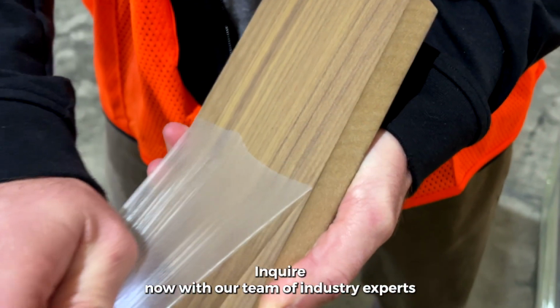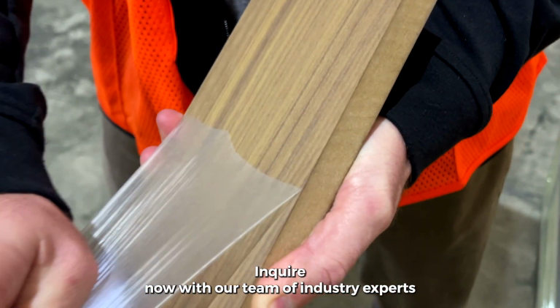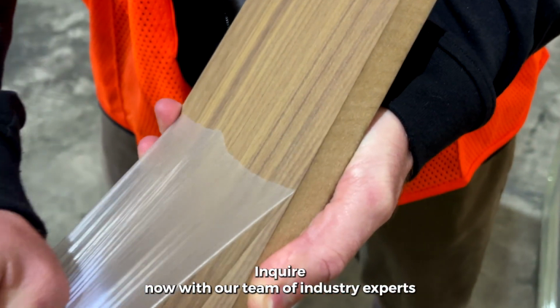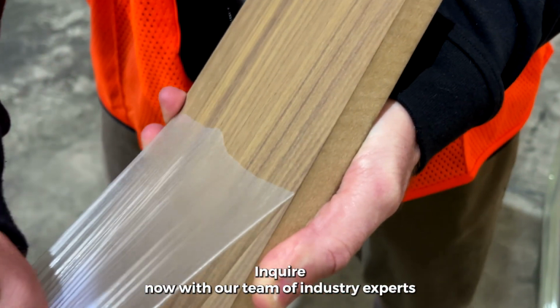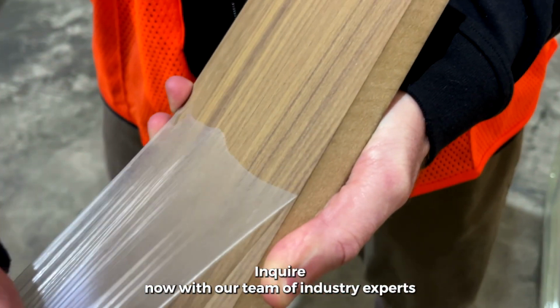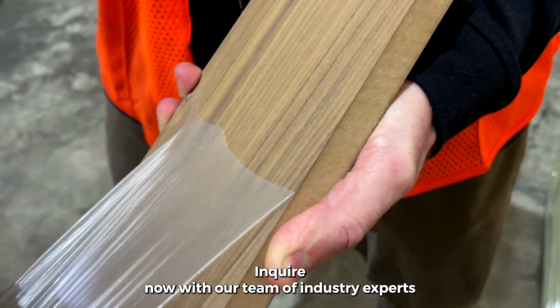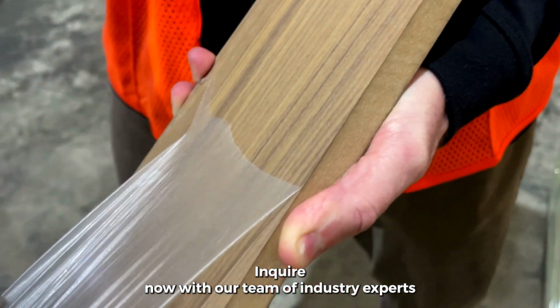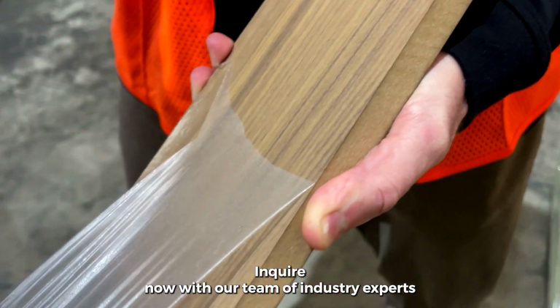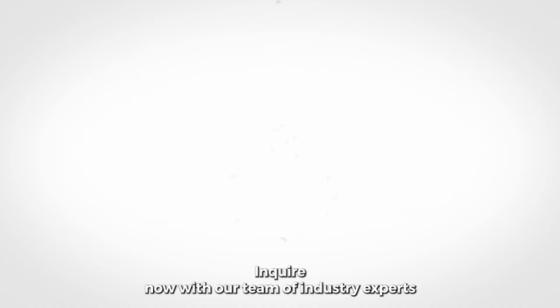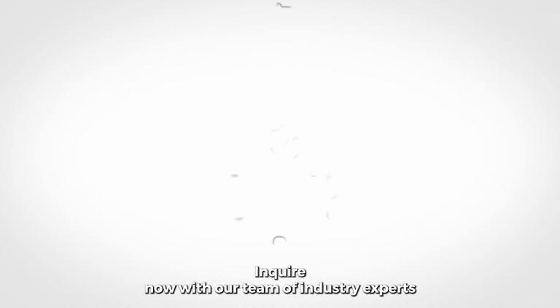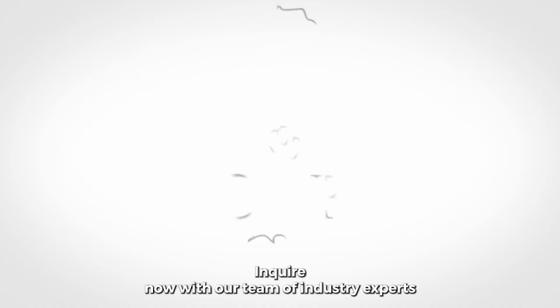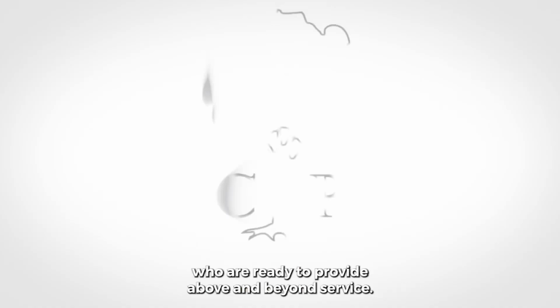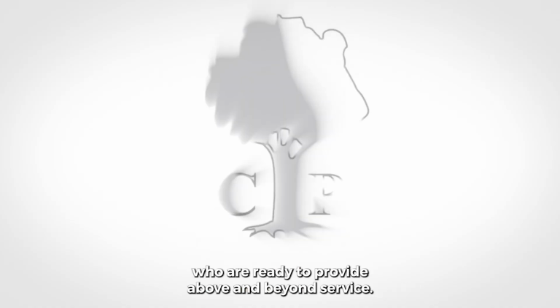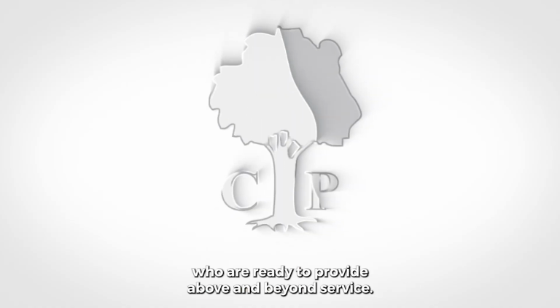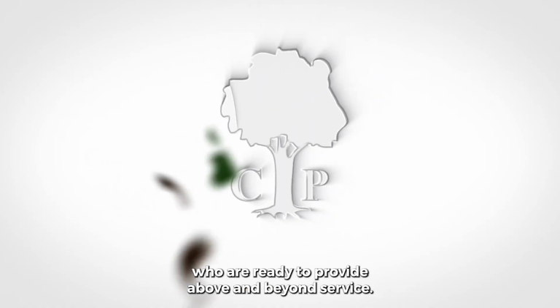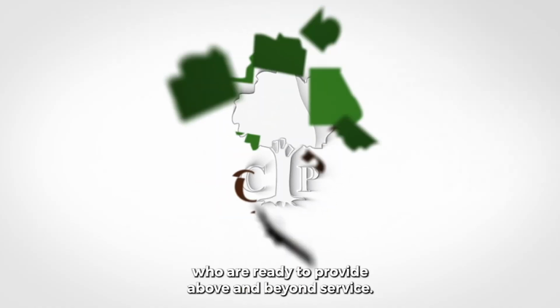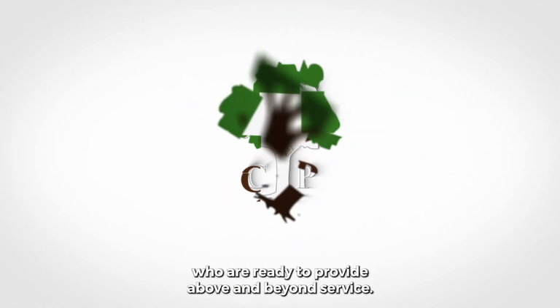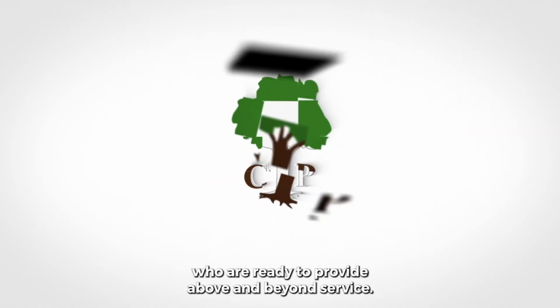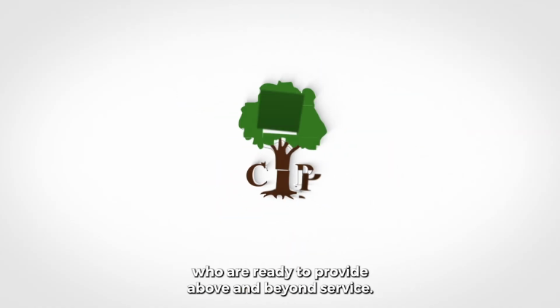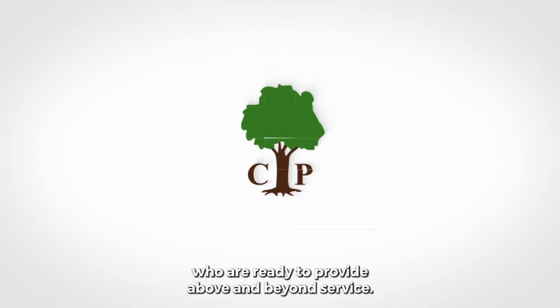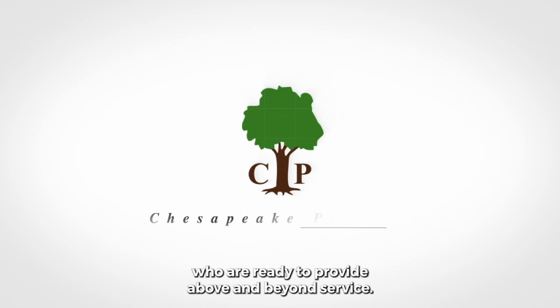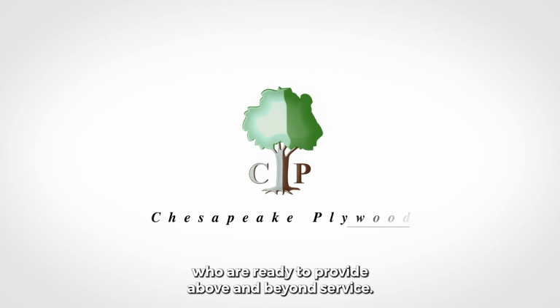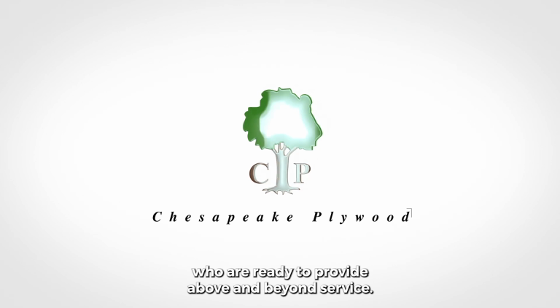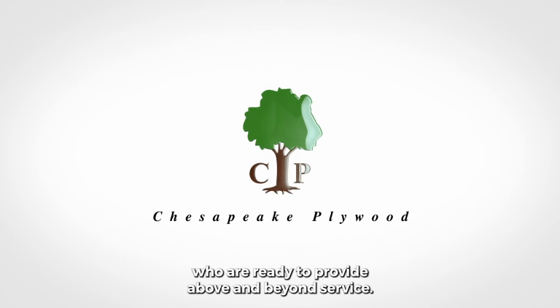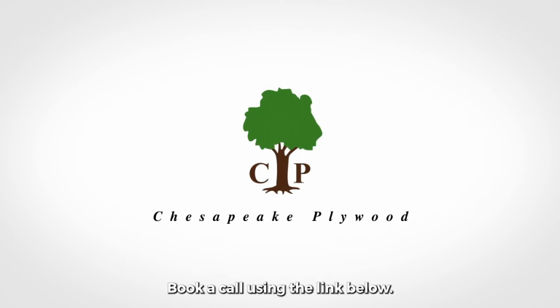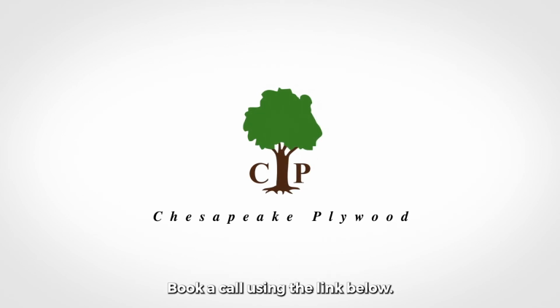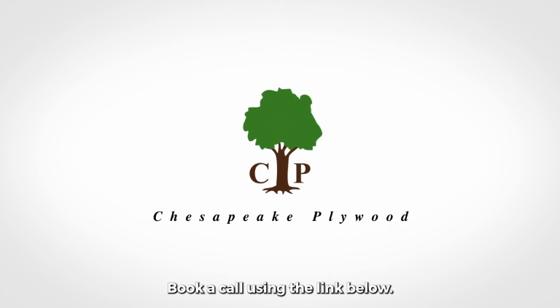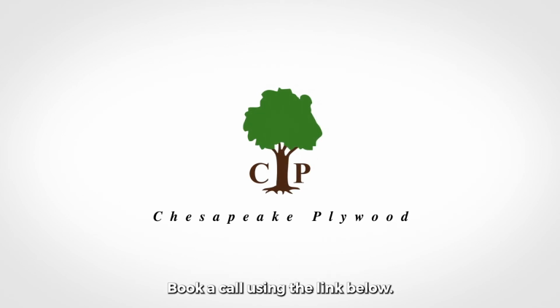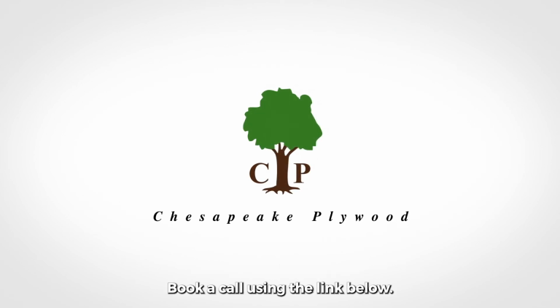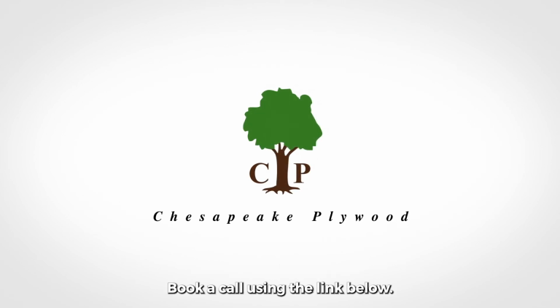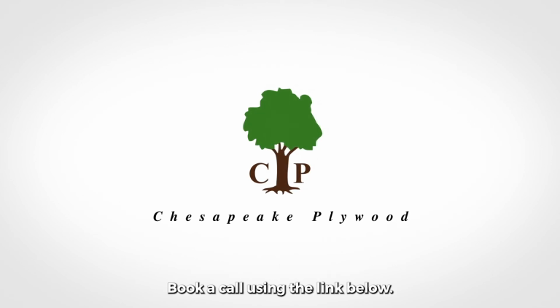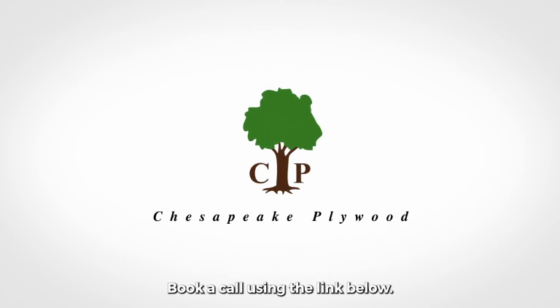Inquire now with our team of industry experts who are ready to provide above and beyond service. Book a call using the link below.